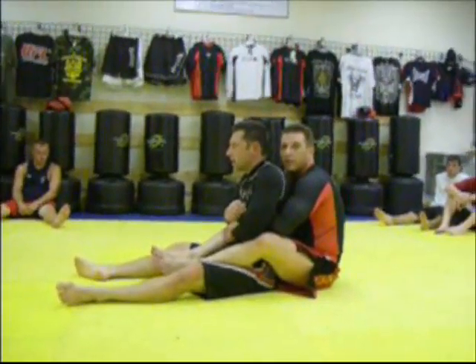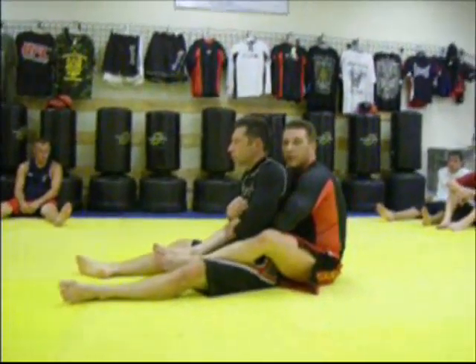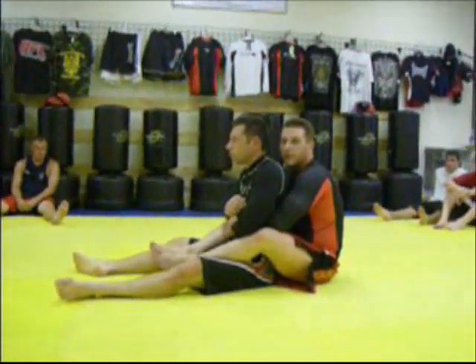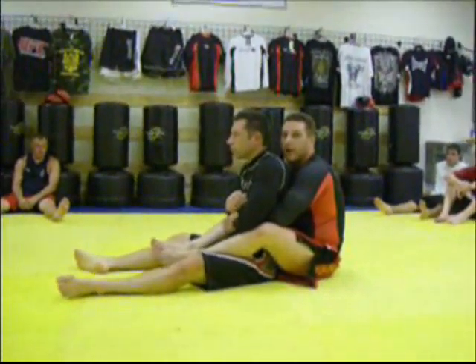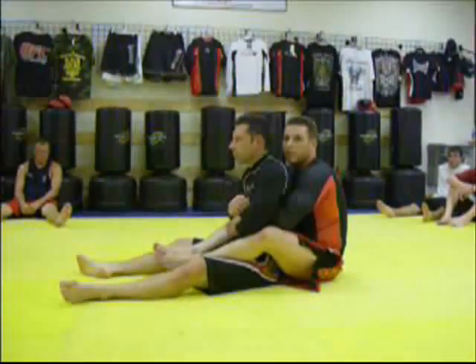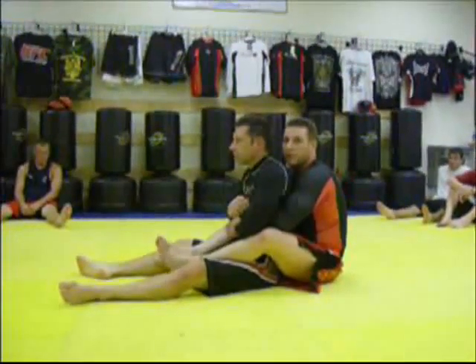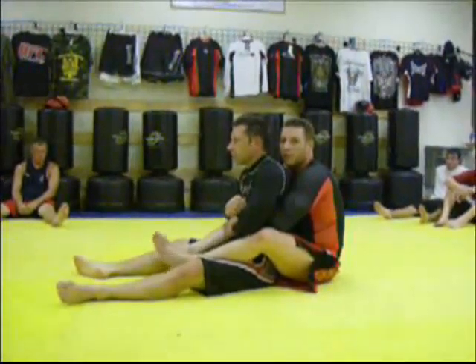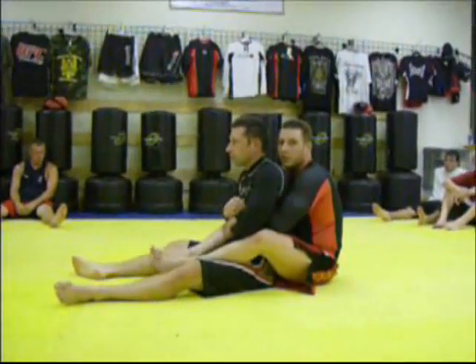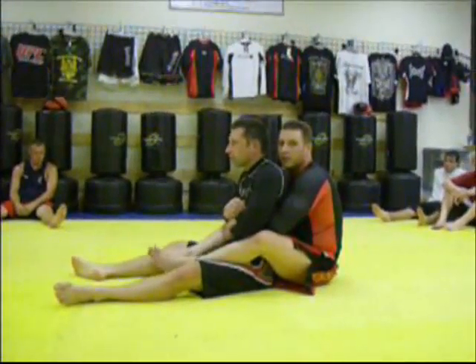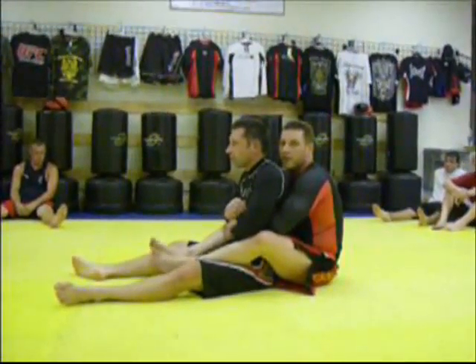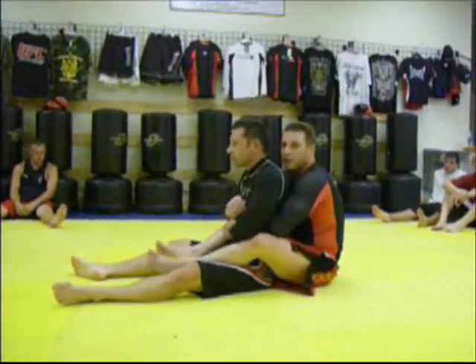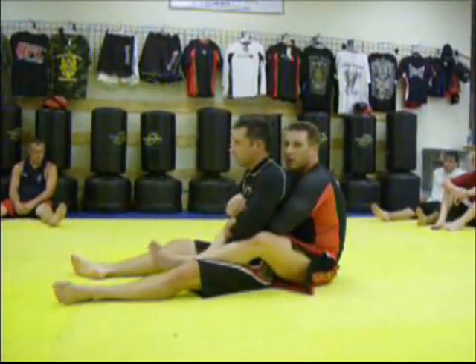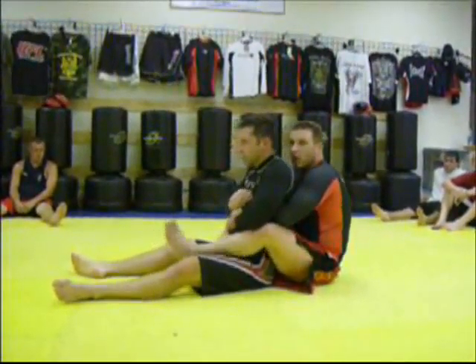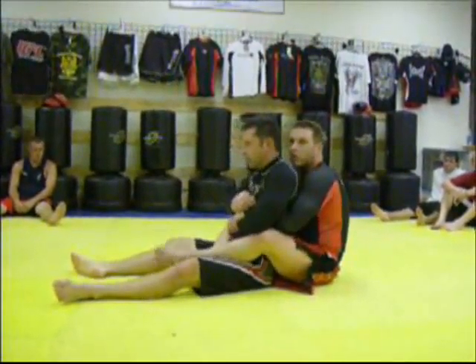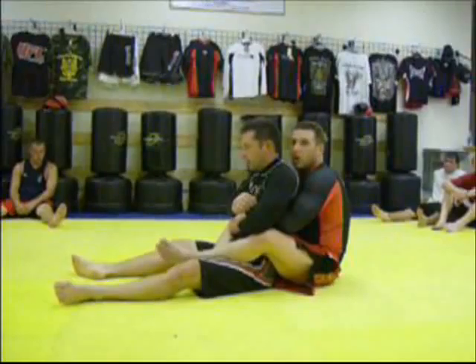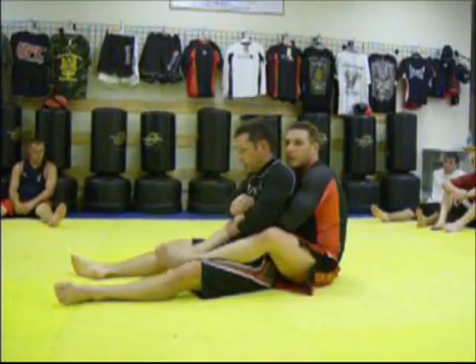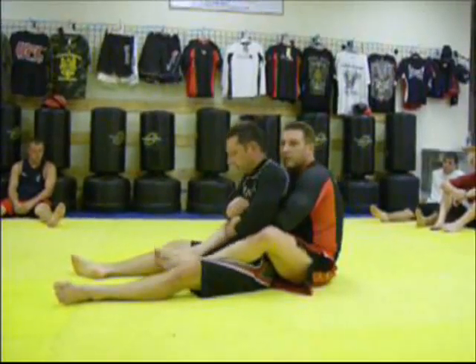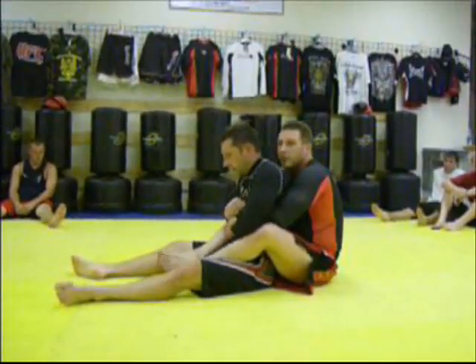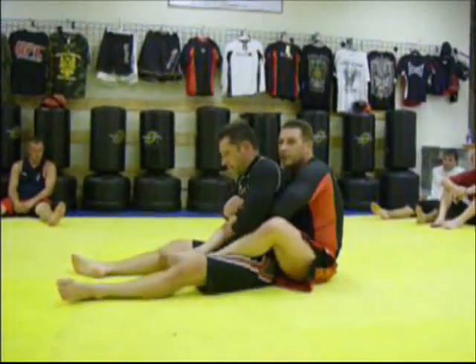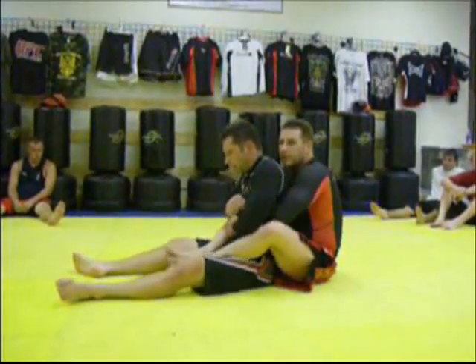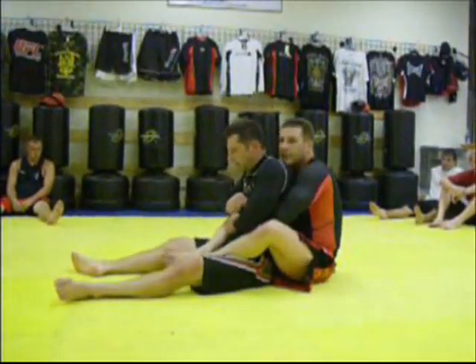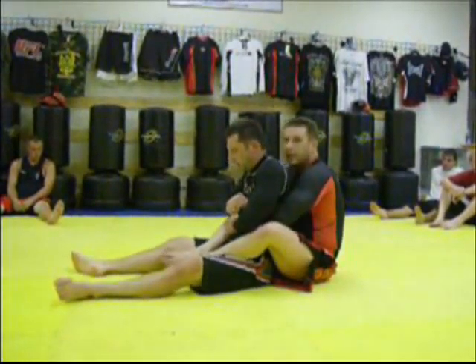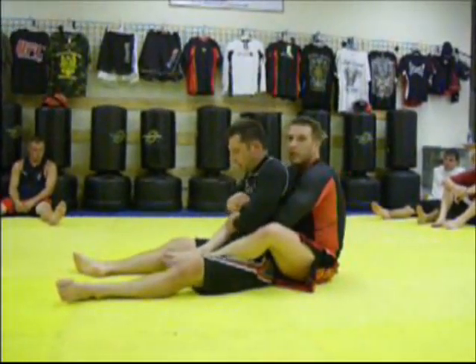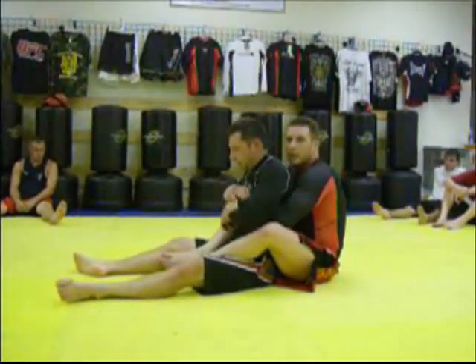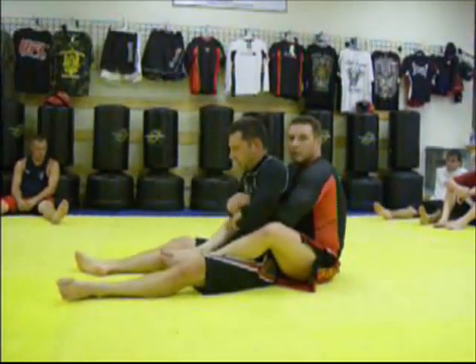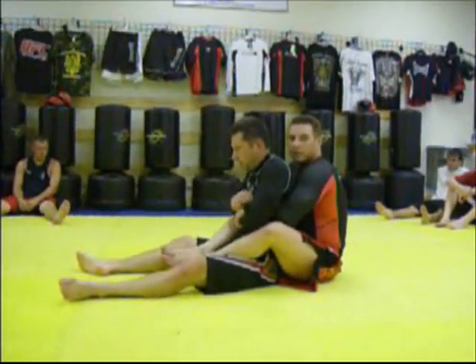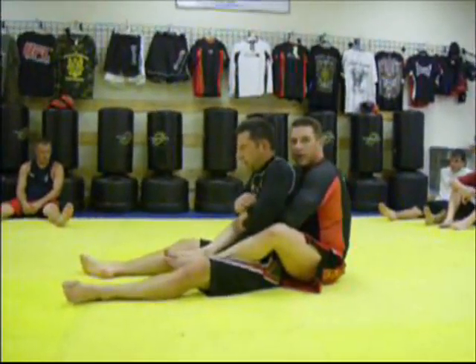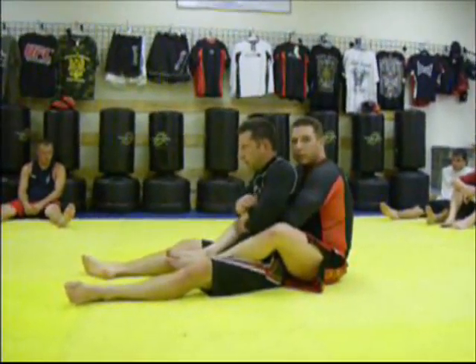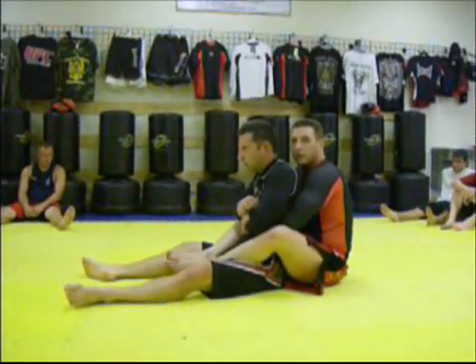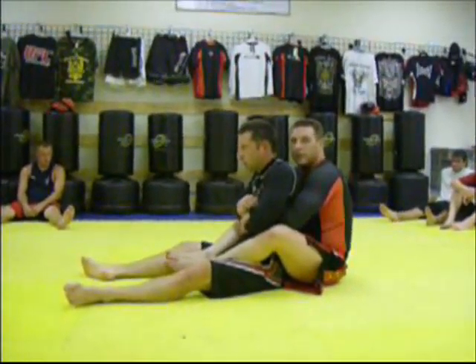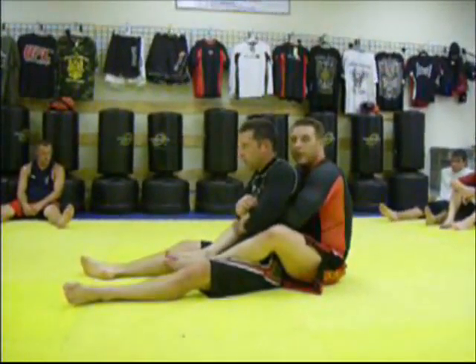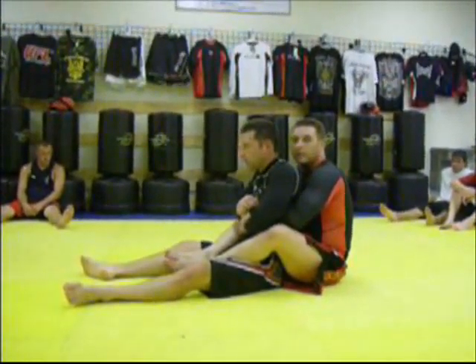Getting someone's back from here — make sure that your feet aren't crossed, make sure that they're just in tight, make sure you have good grips on their hands.